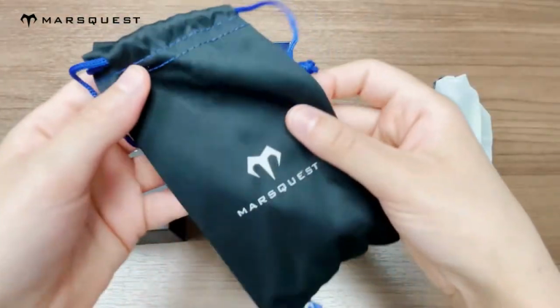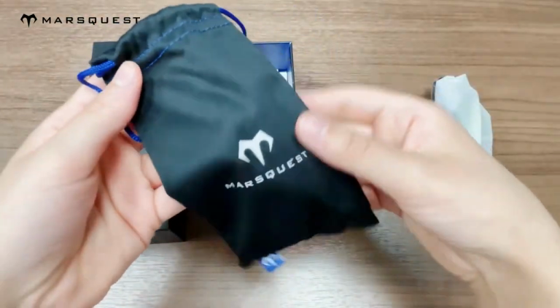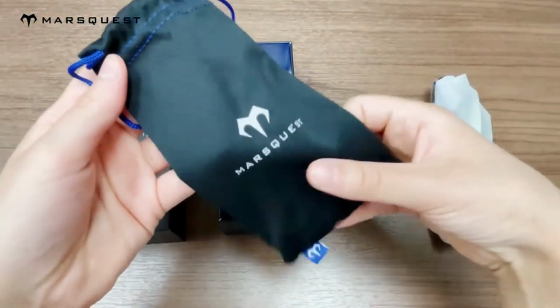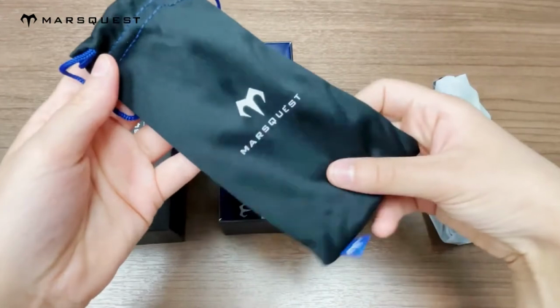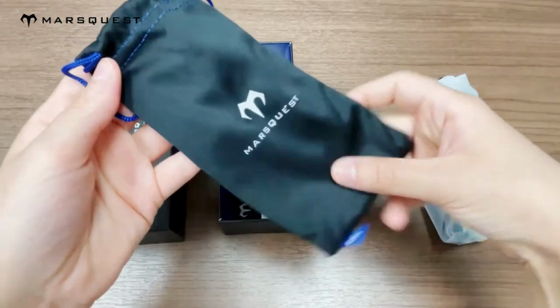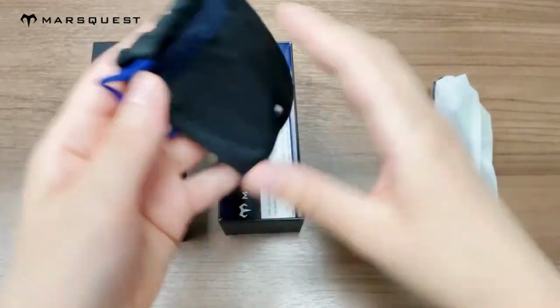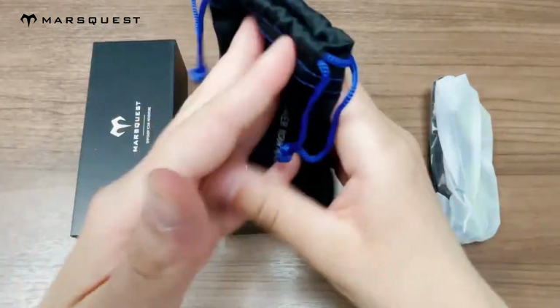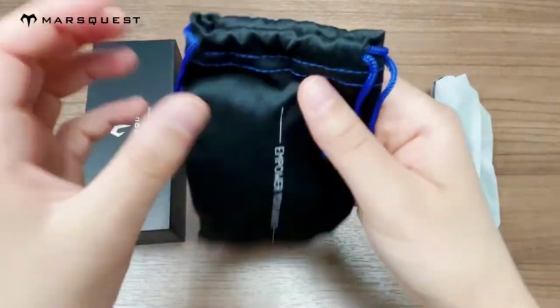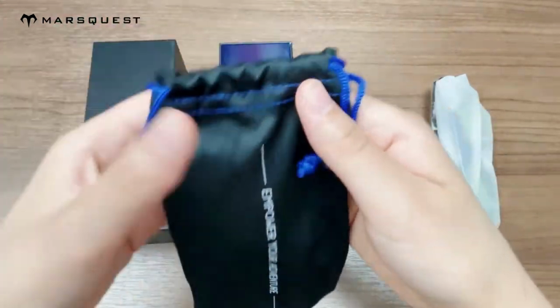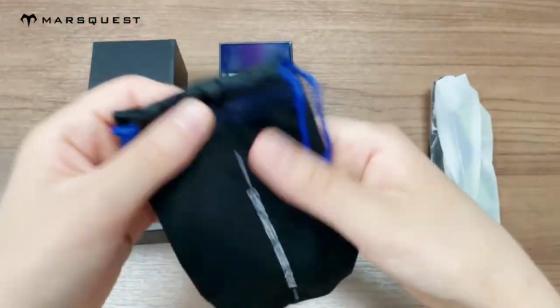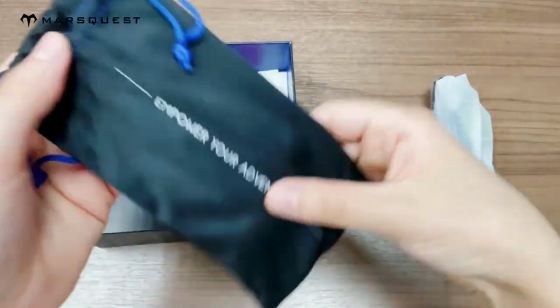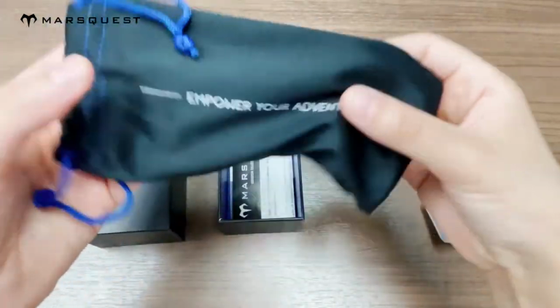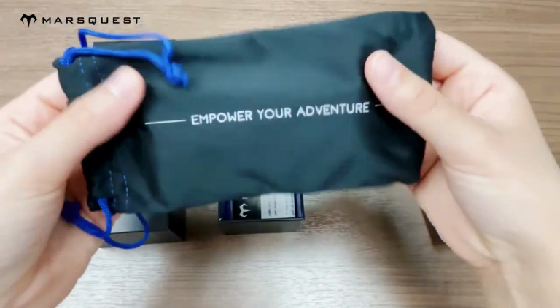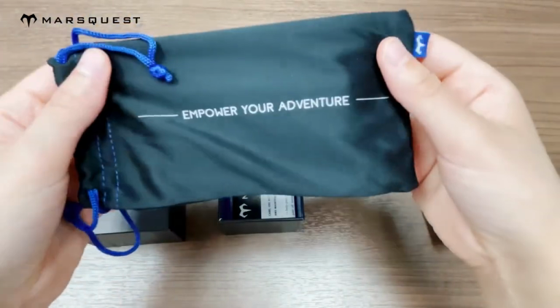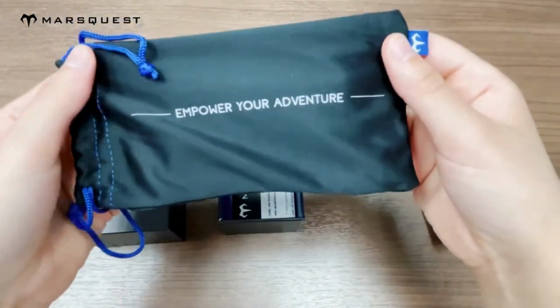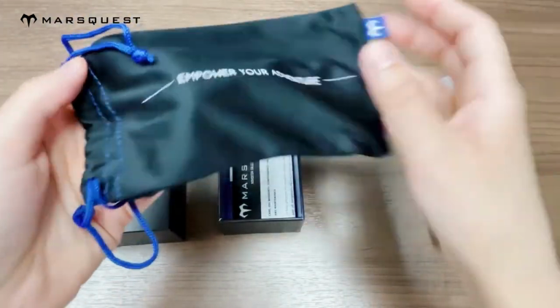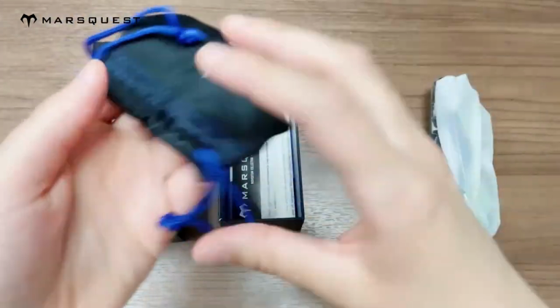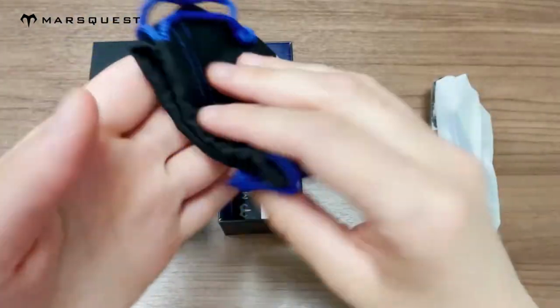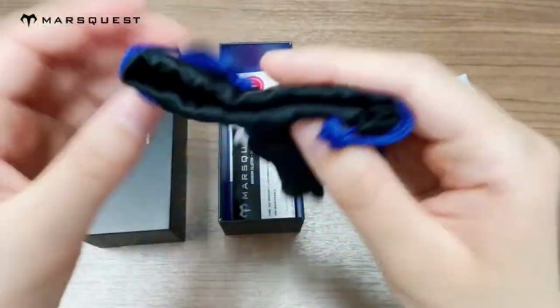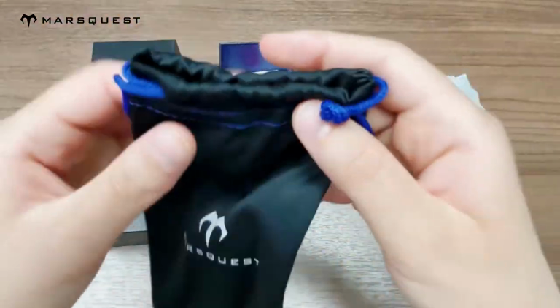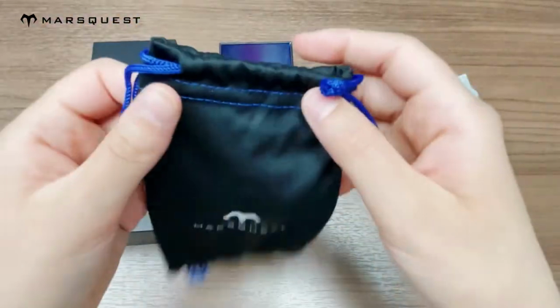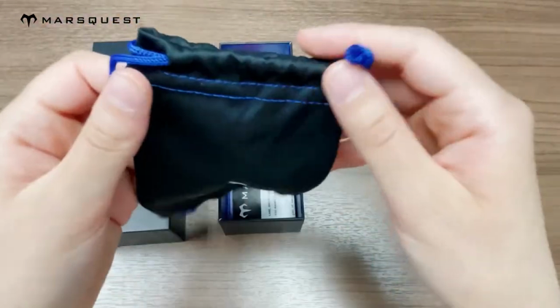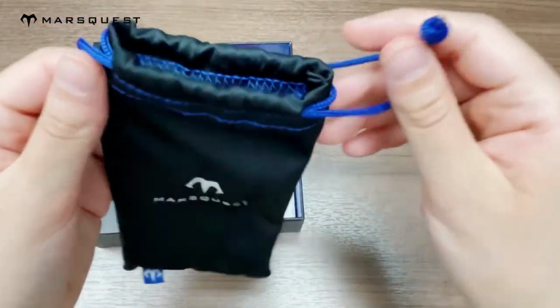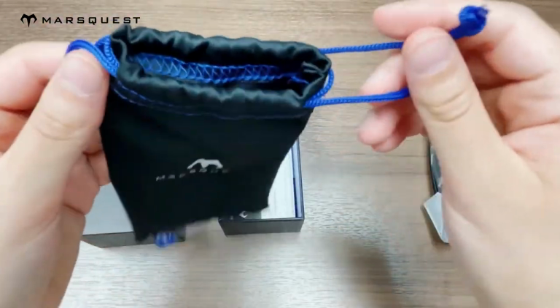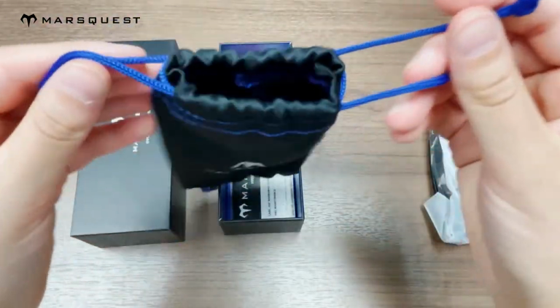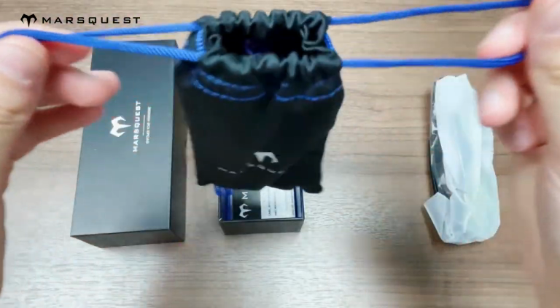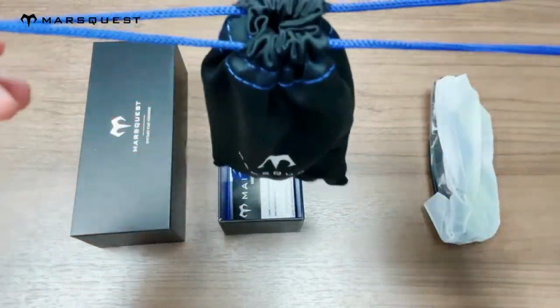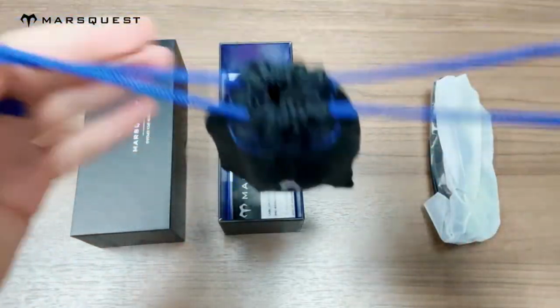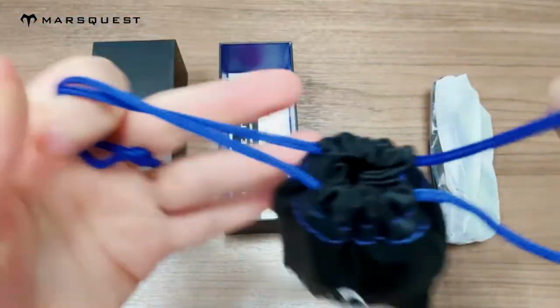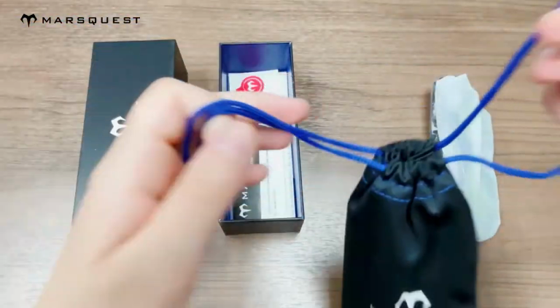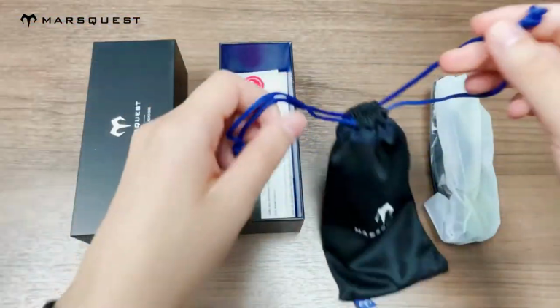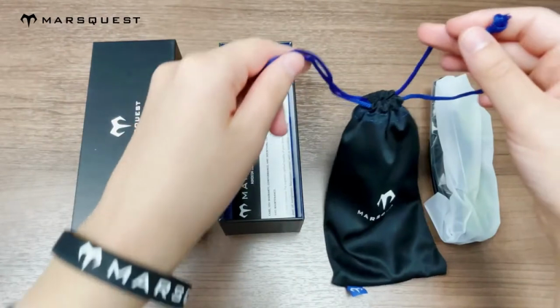These sunglasses also come with this microfiber pouch which you can use to clean the lenses of your sunglasses with.